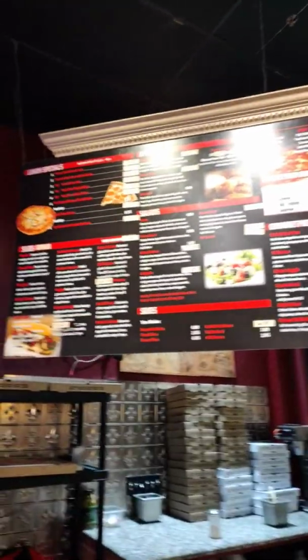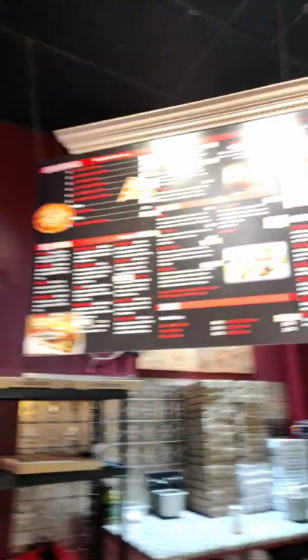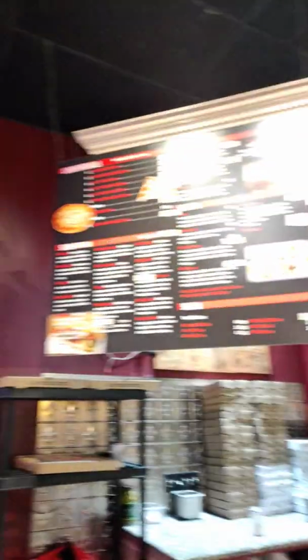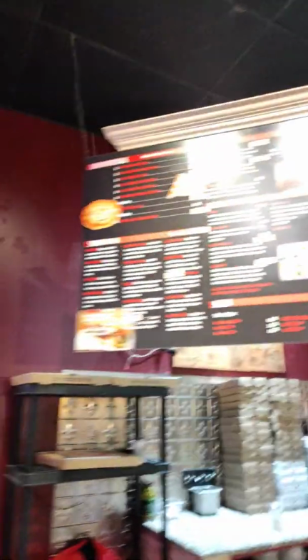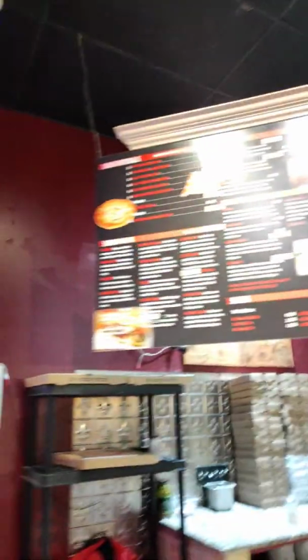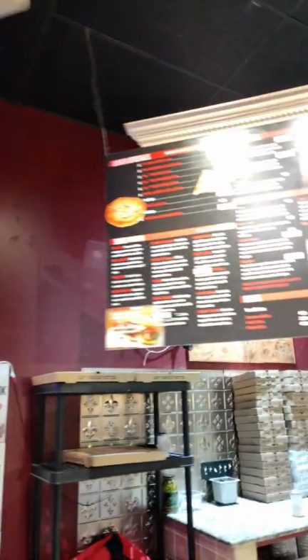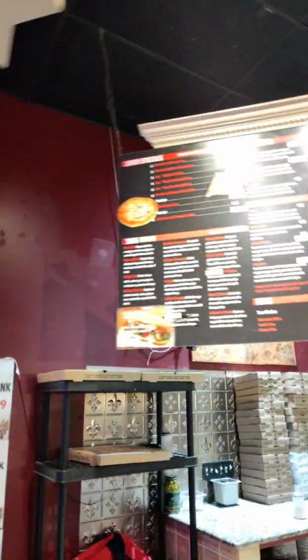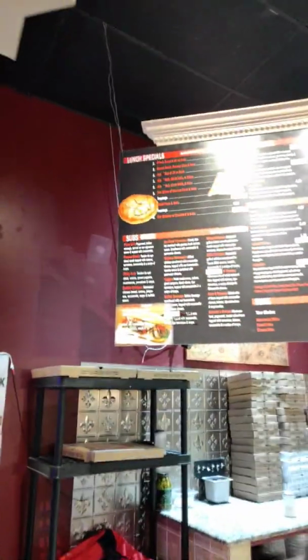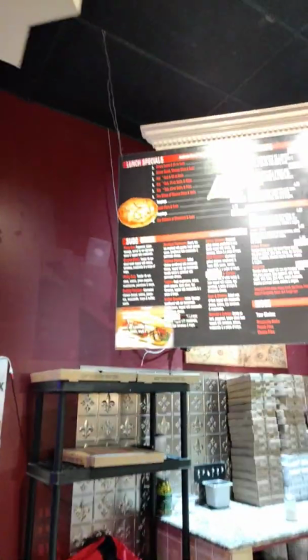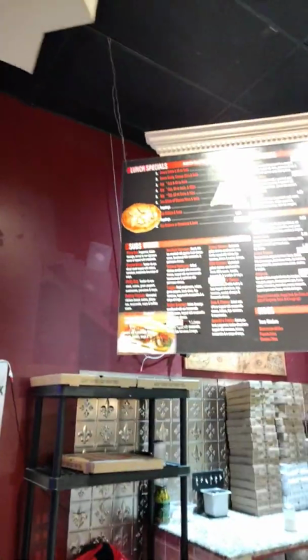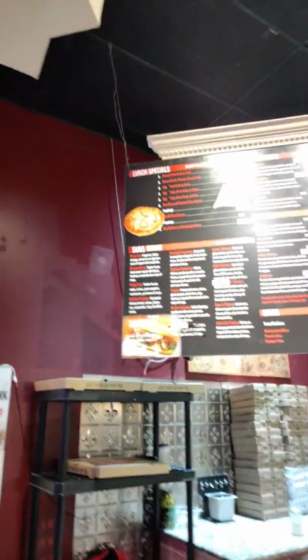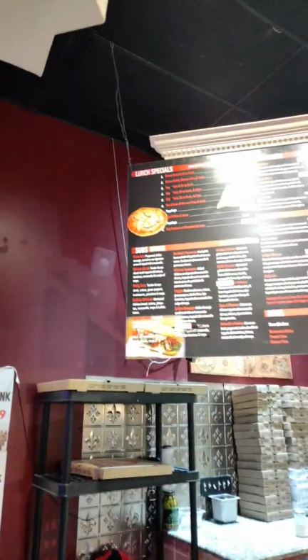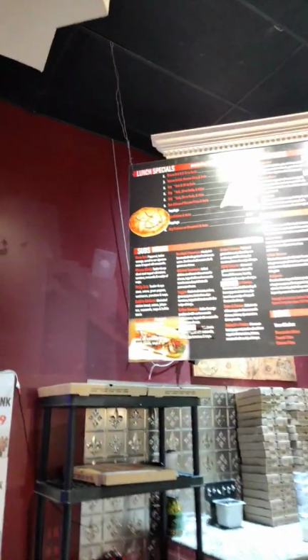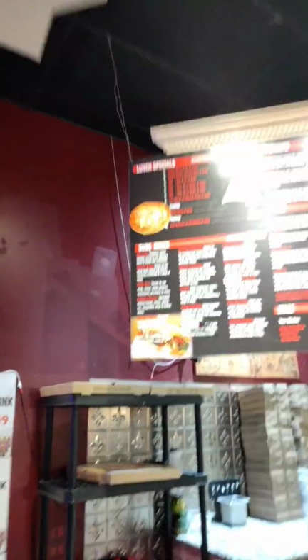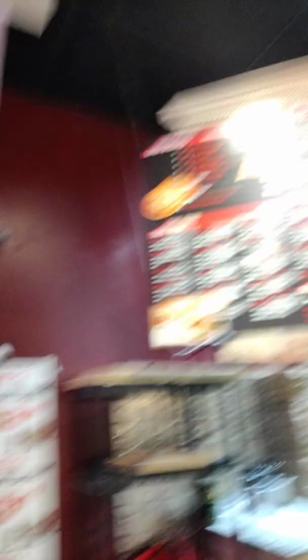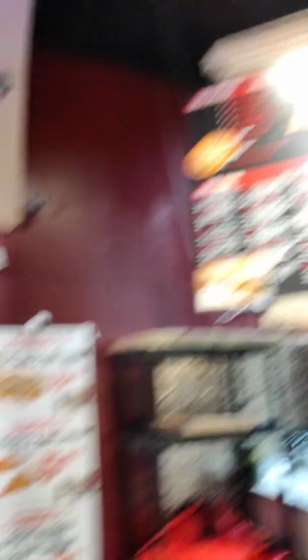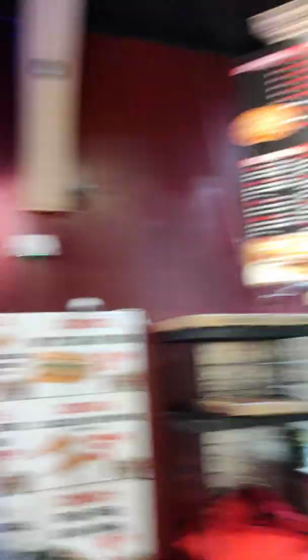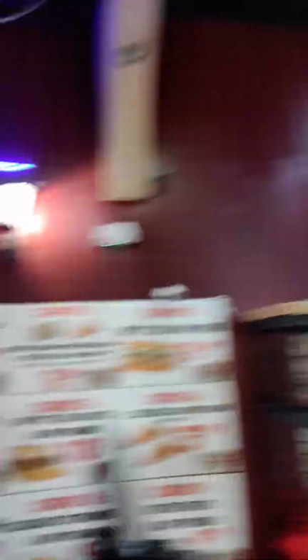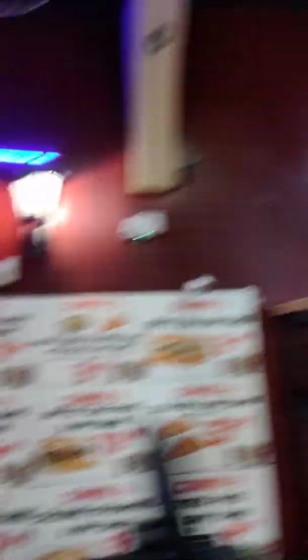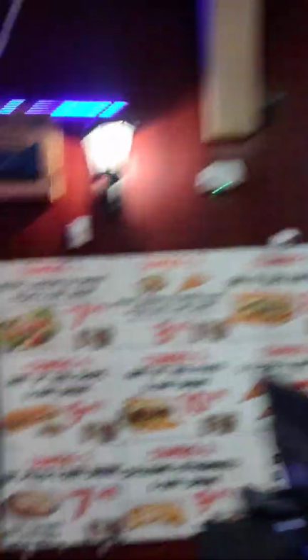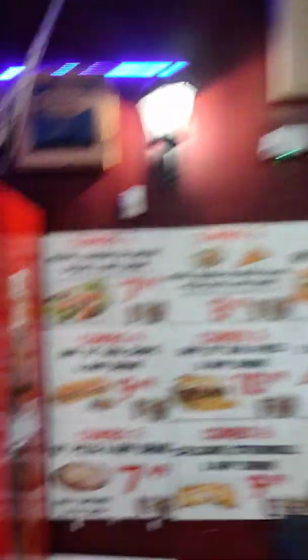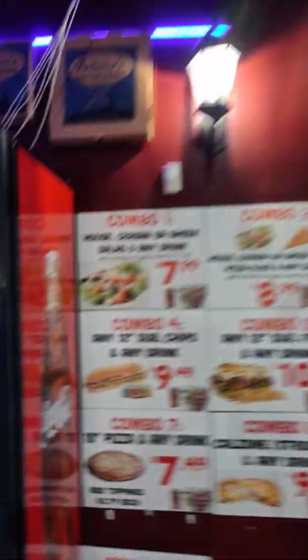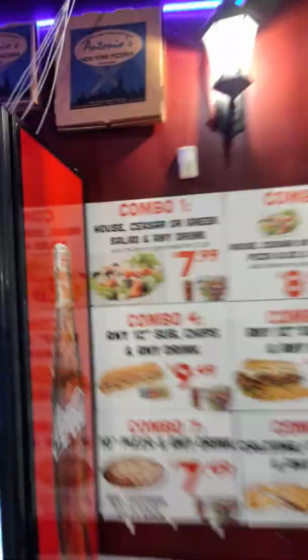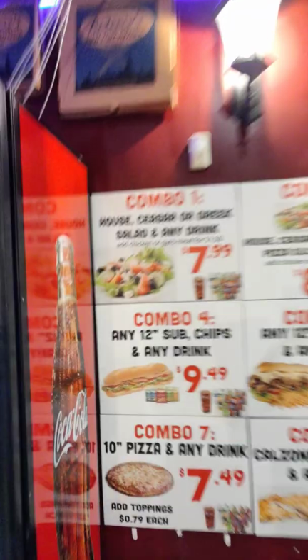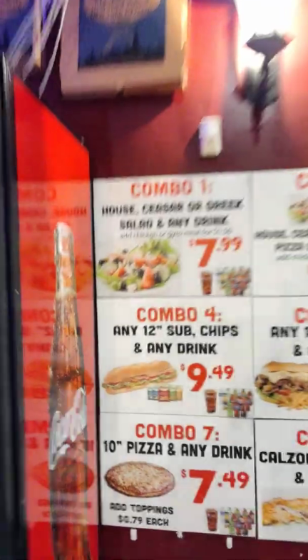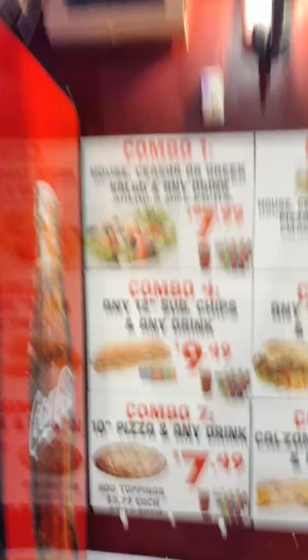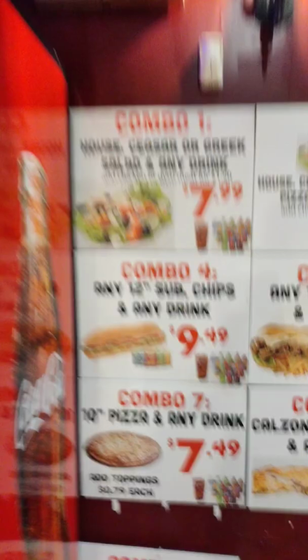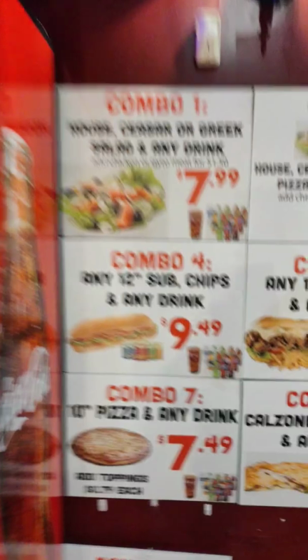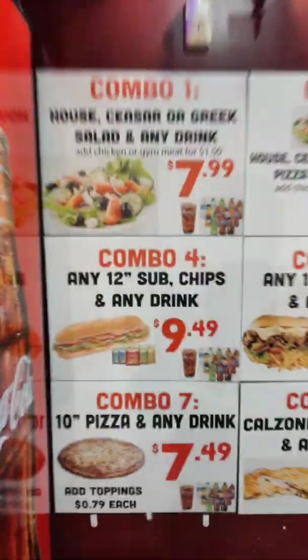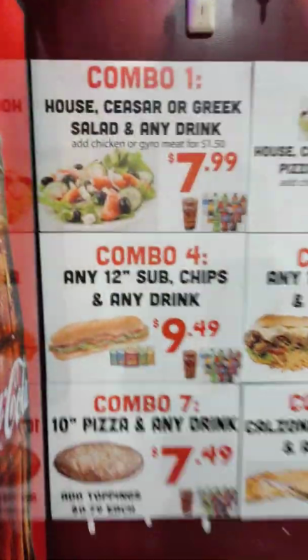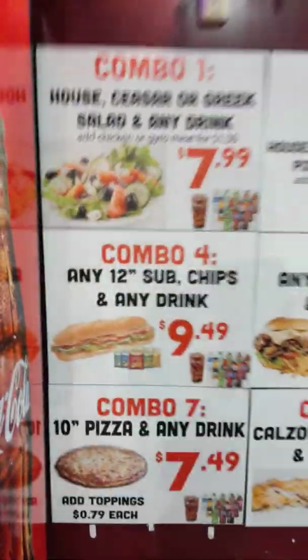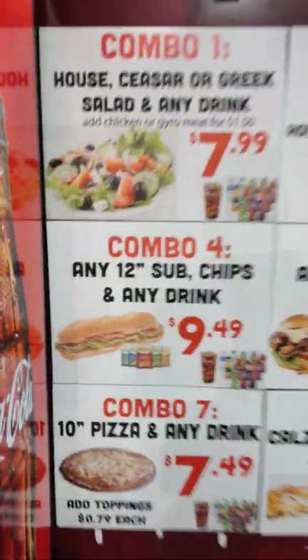They also have appetizers, subs, and lunch specials. Let me show you the combos that are available all the time.